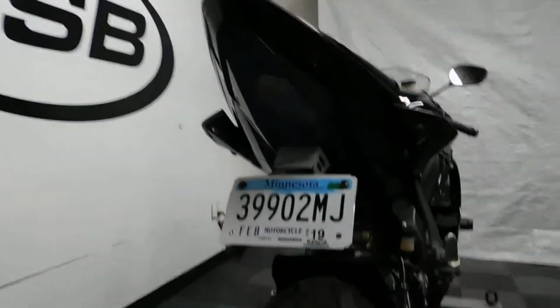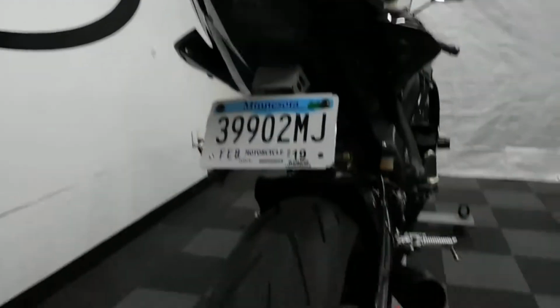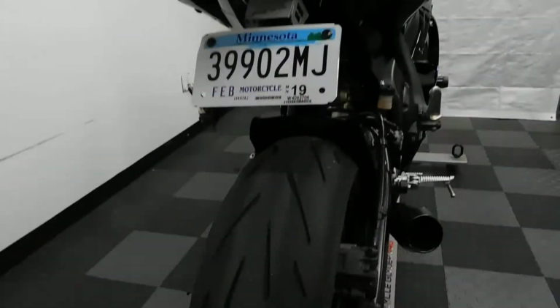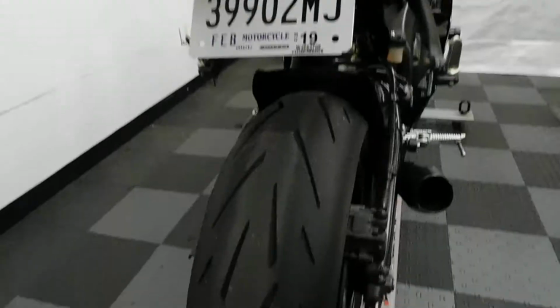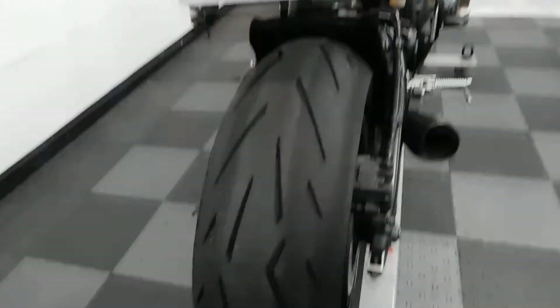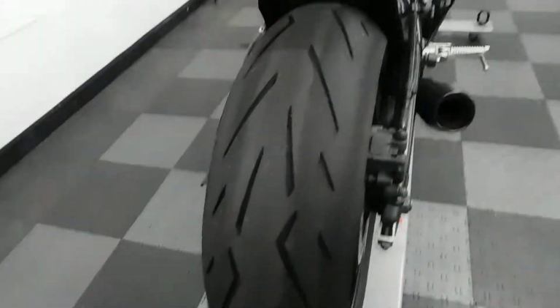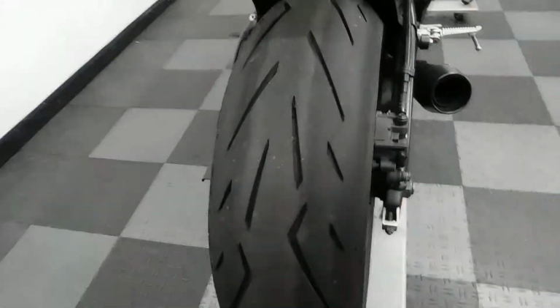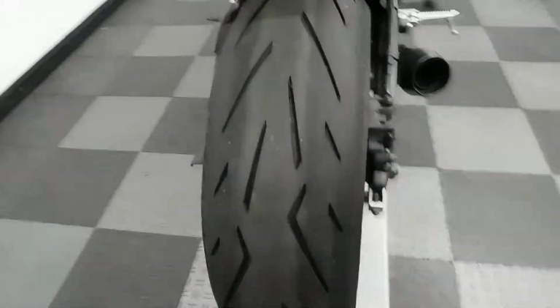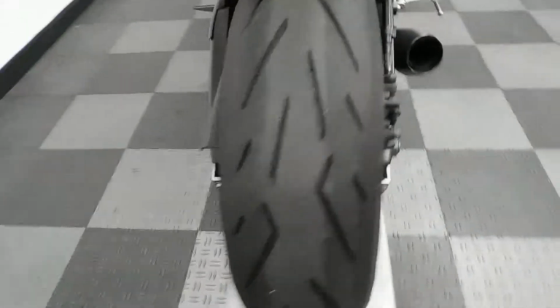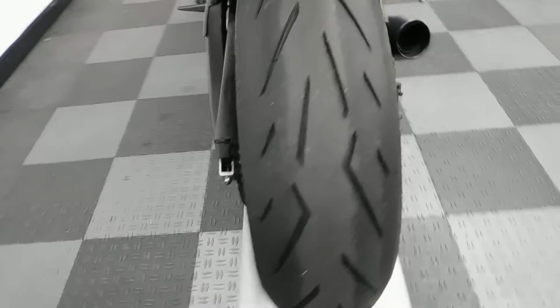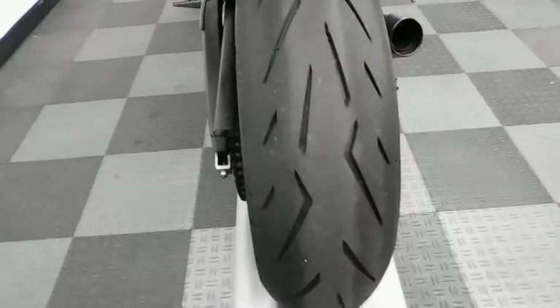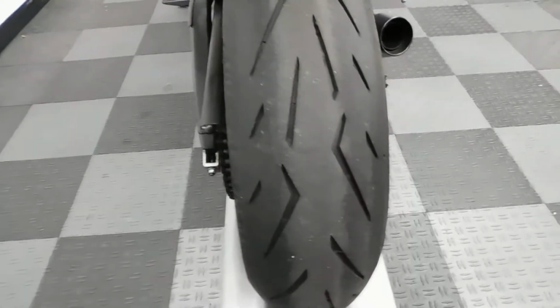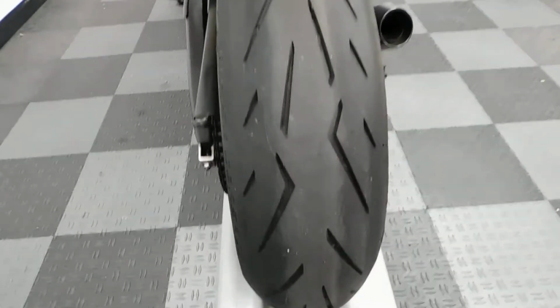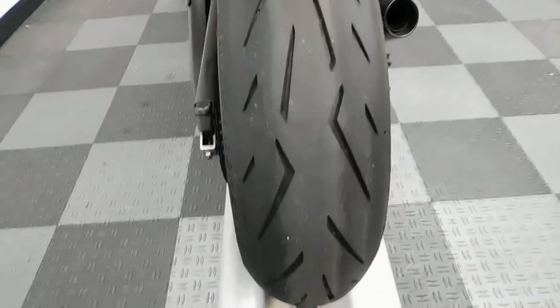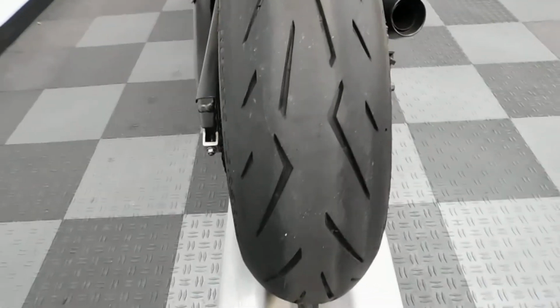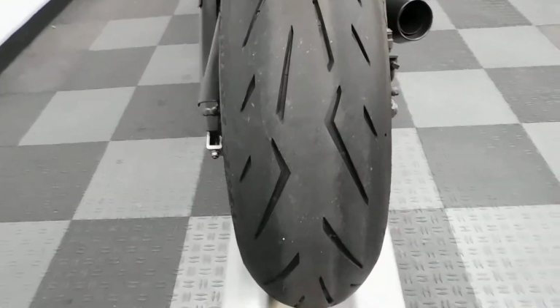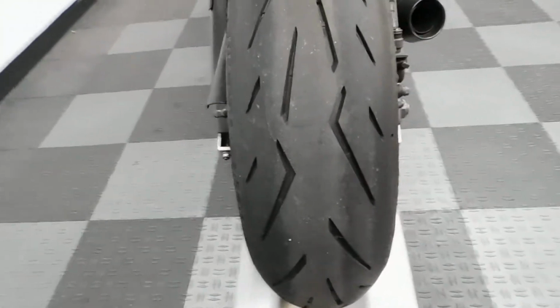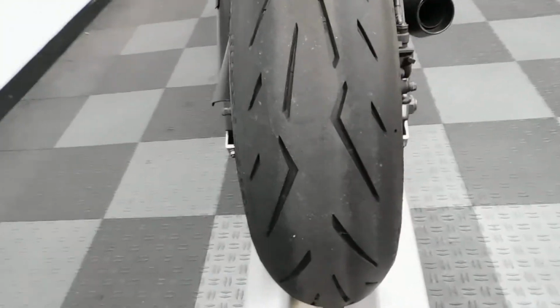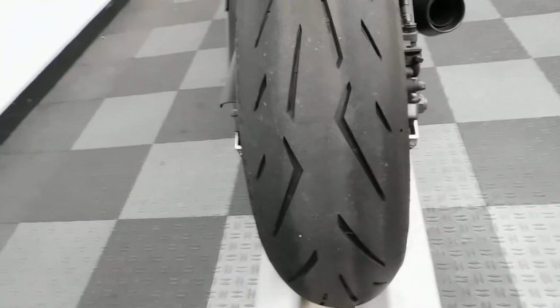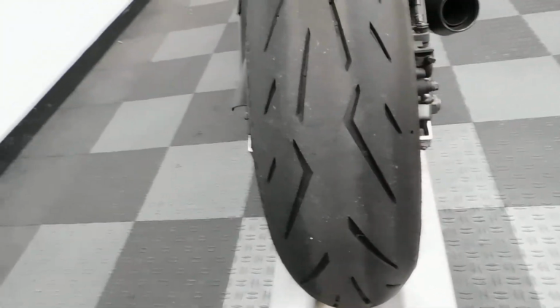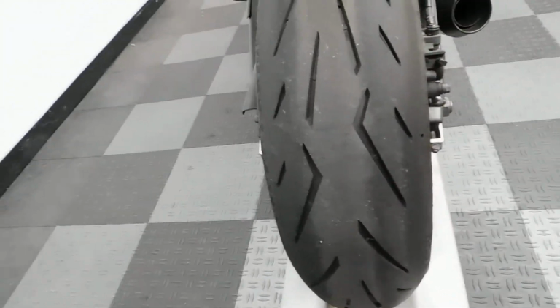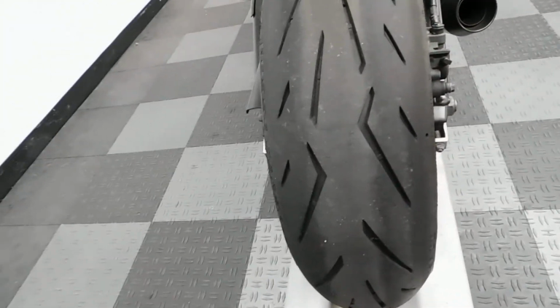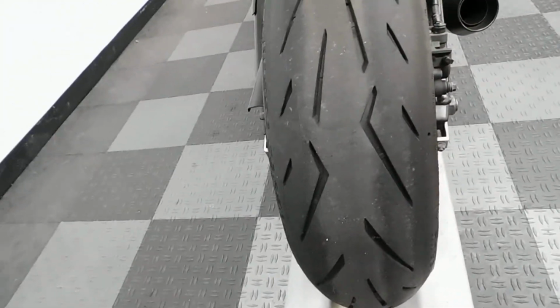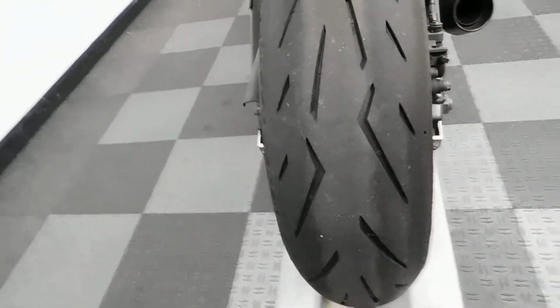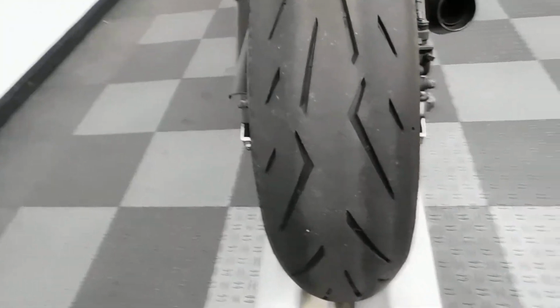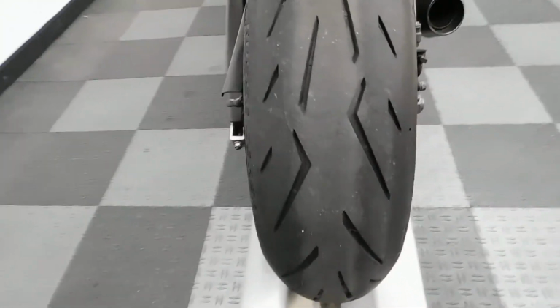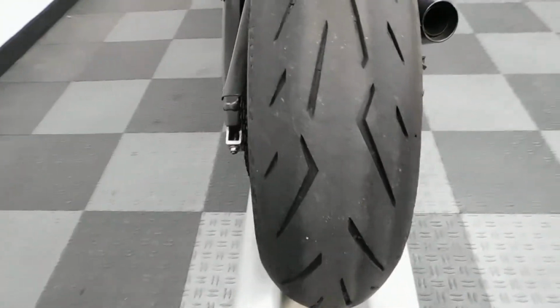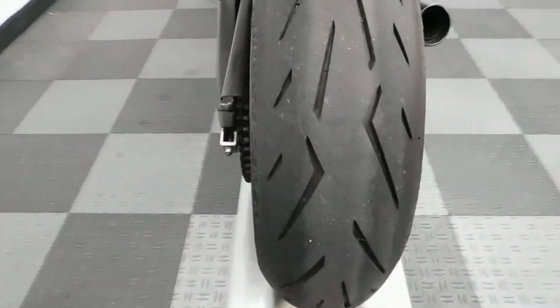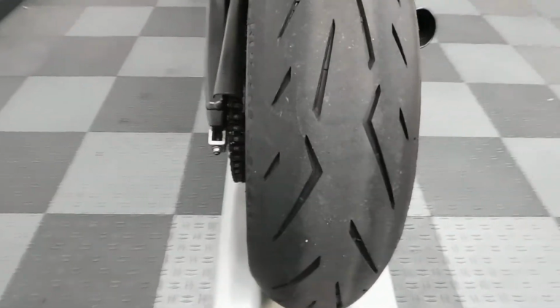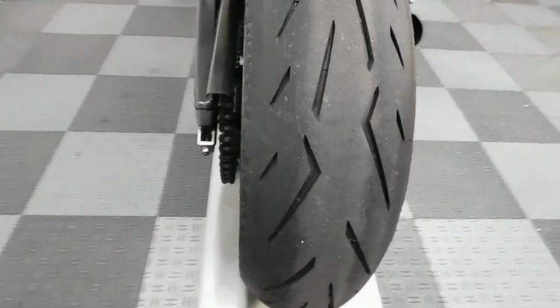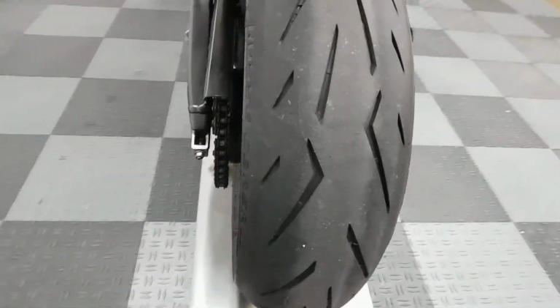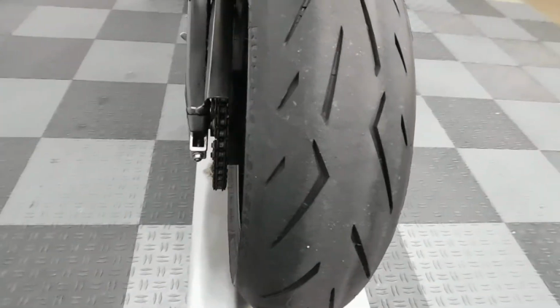It also has a fender eliminator and an integrated tail. And as you can tell by the back tire, it's still in really good shape with plenty of miles left on that.